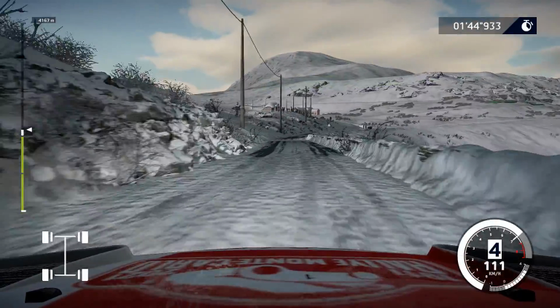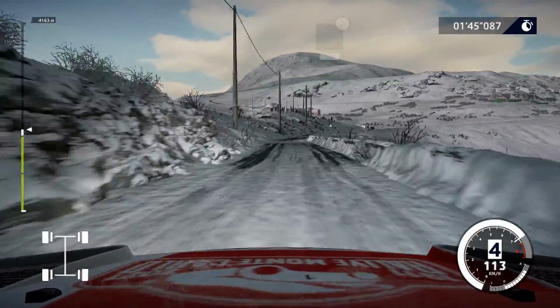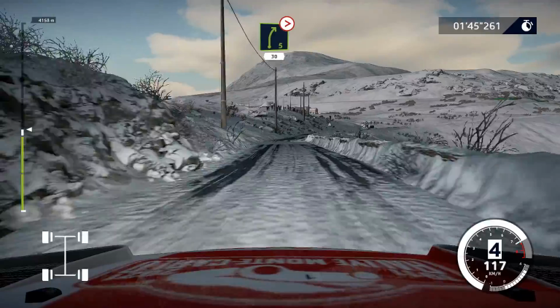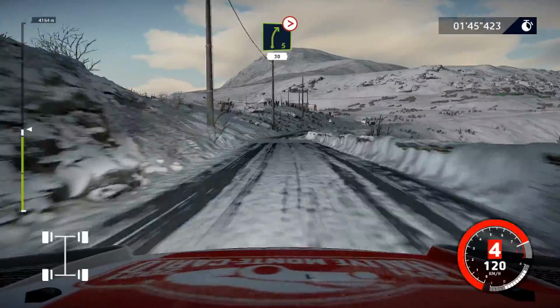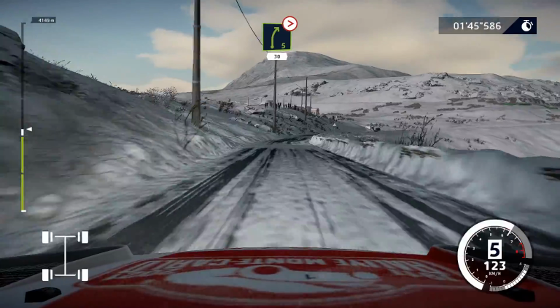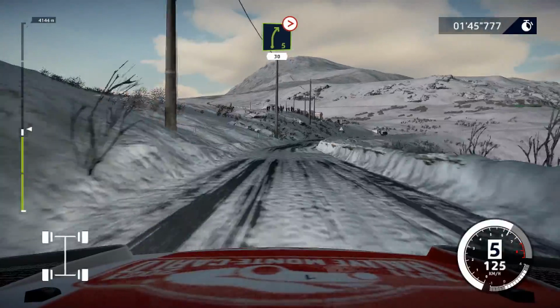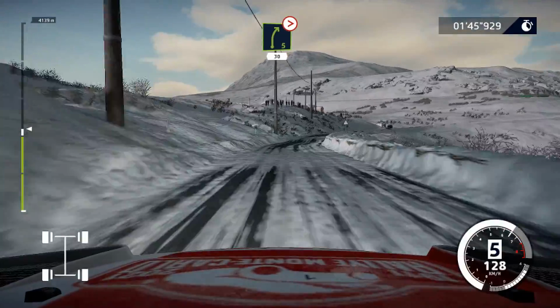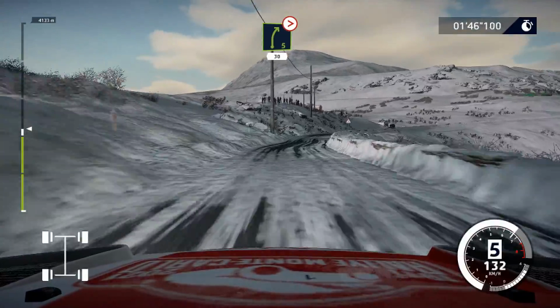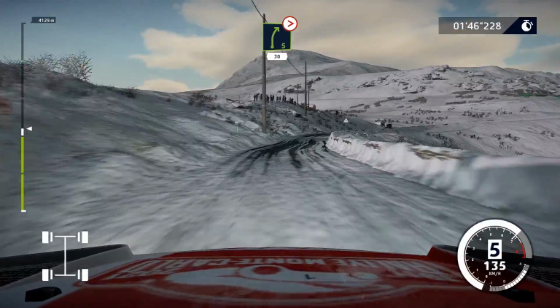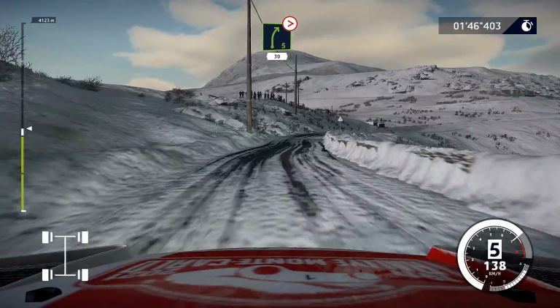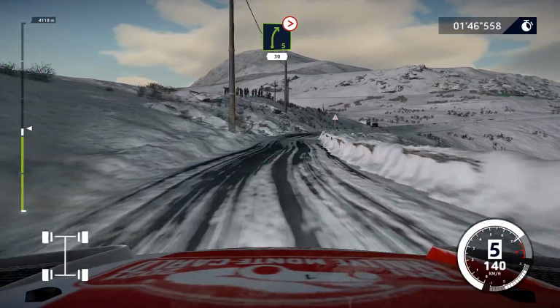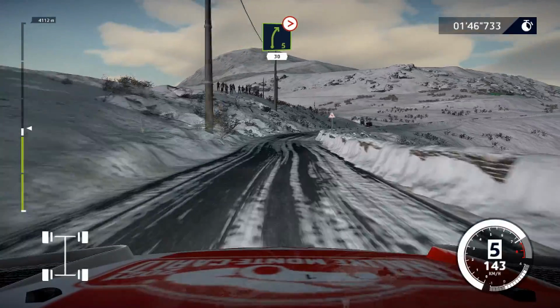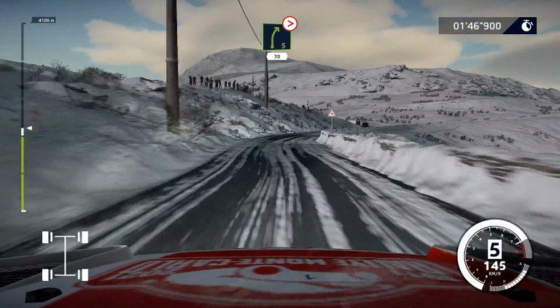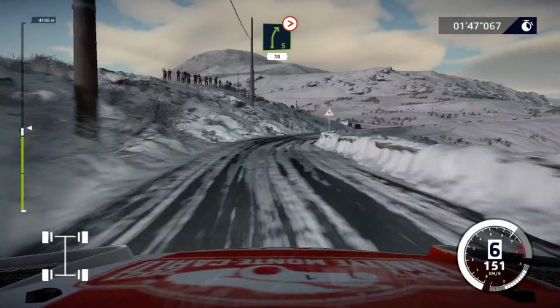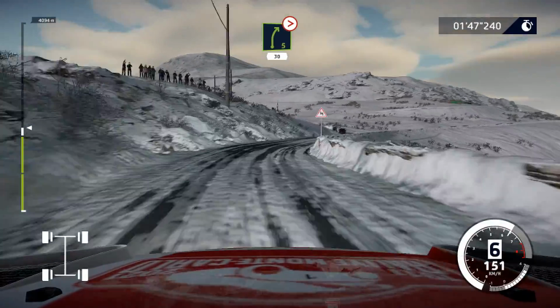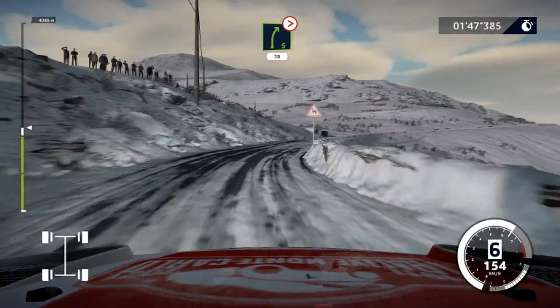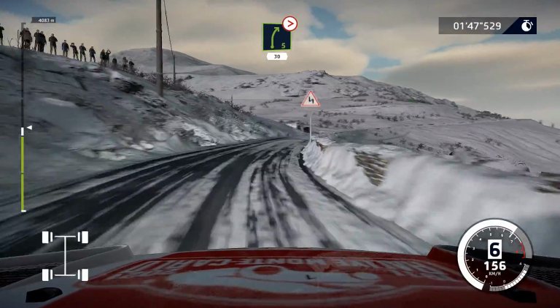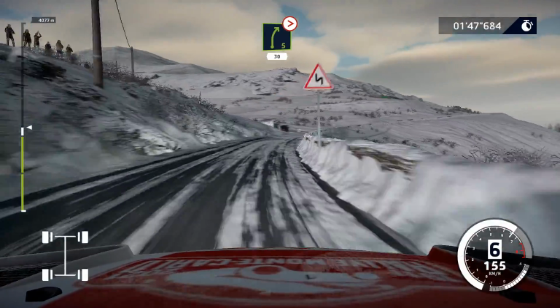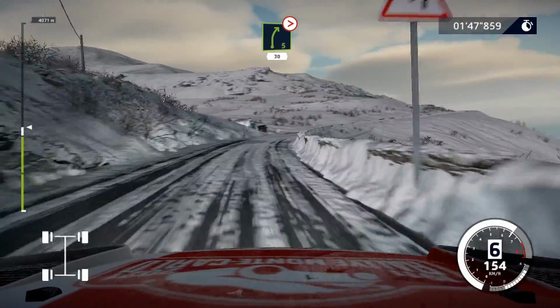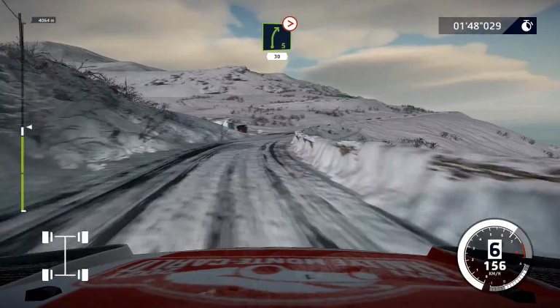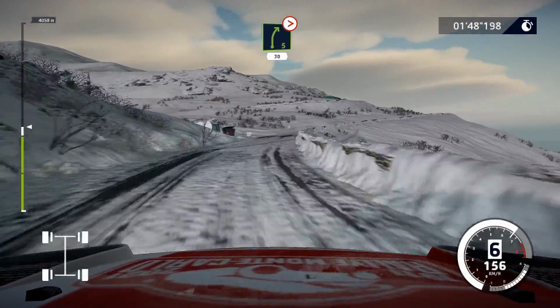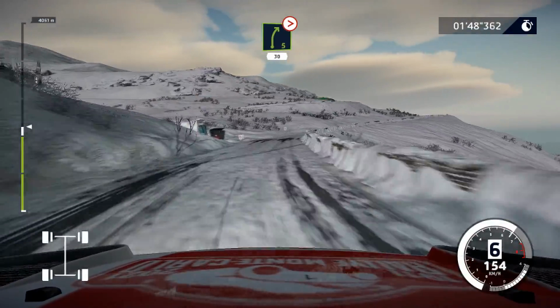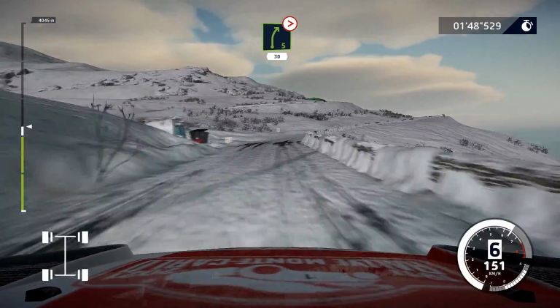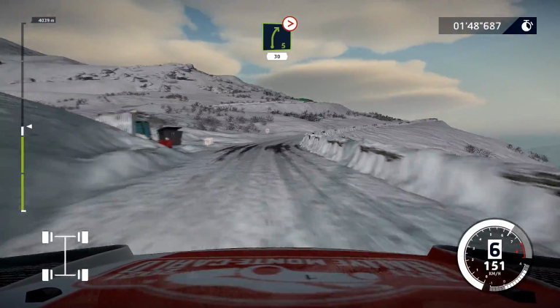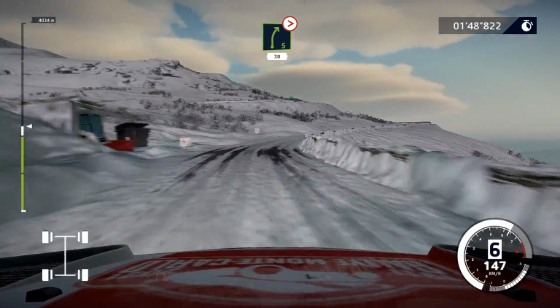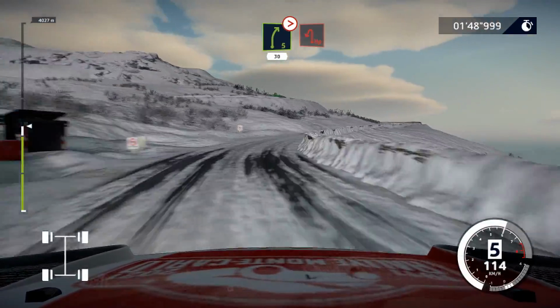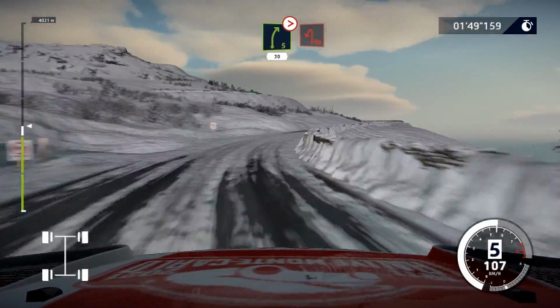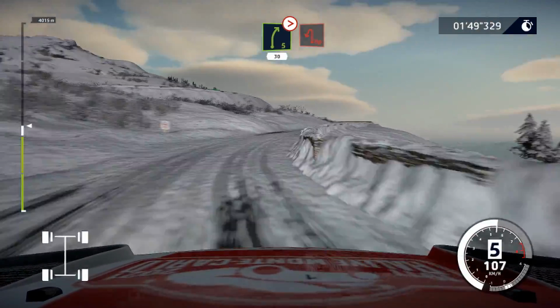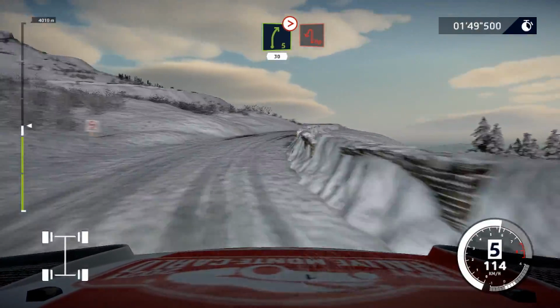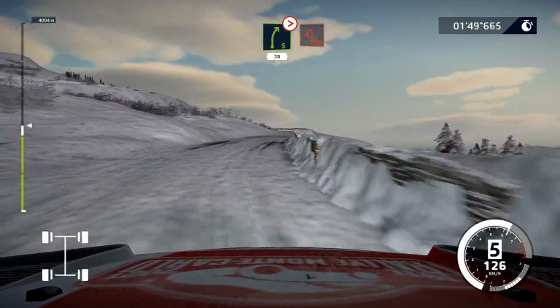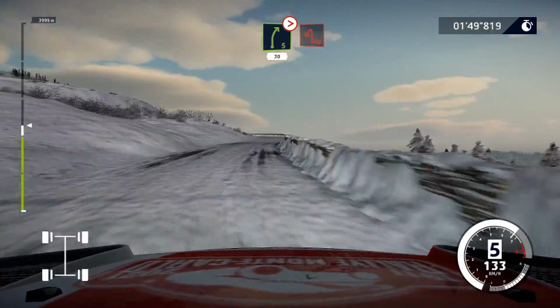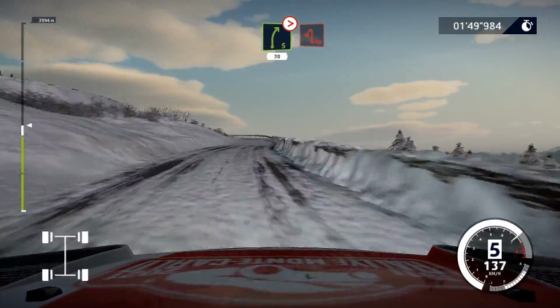Right 5, long, tightens, 4, 30. Caution, hairpin left.